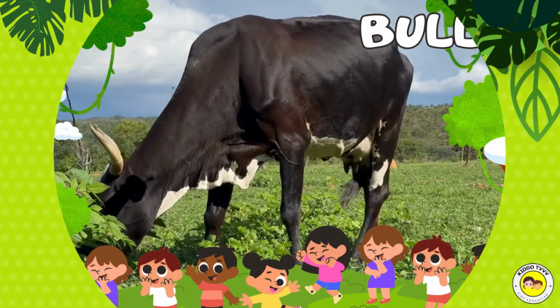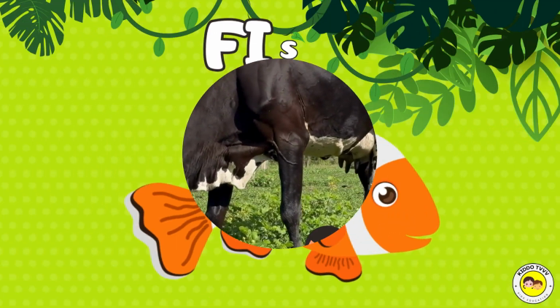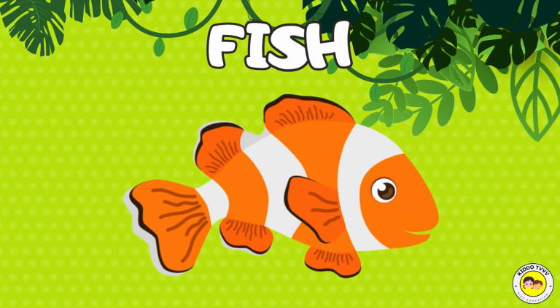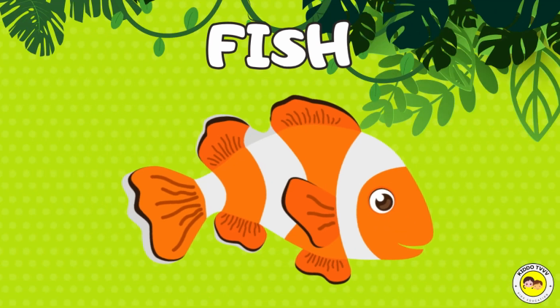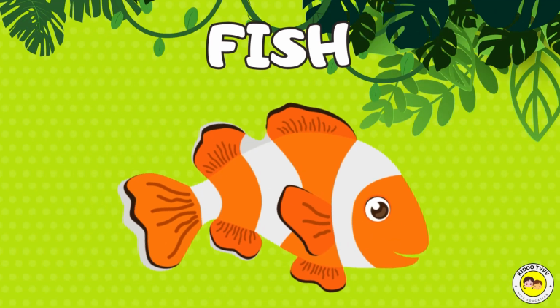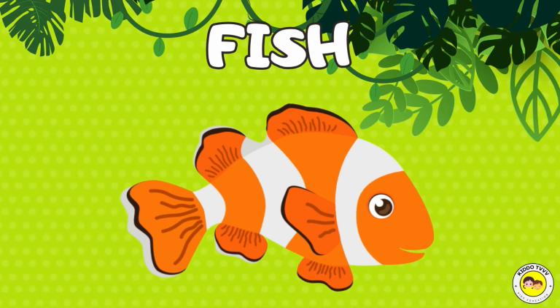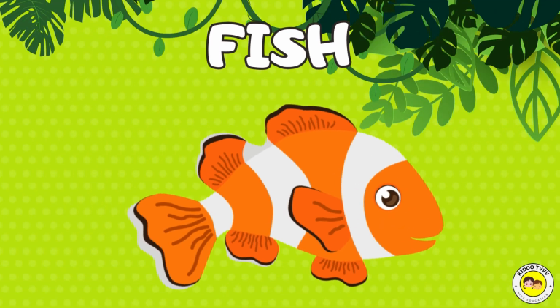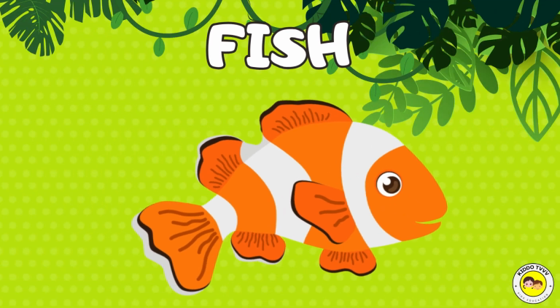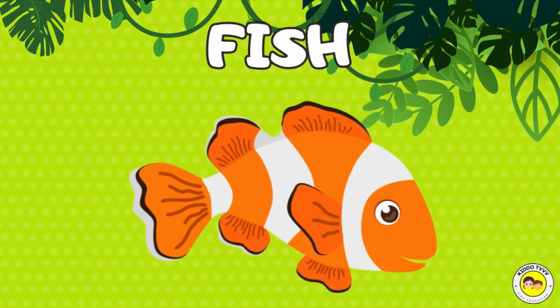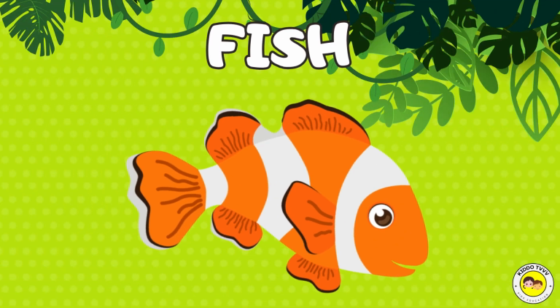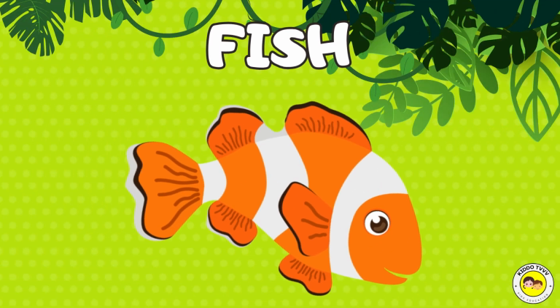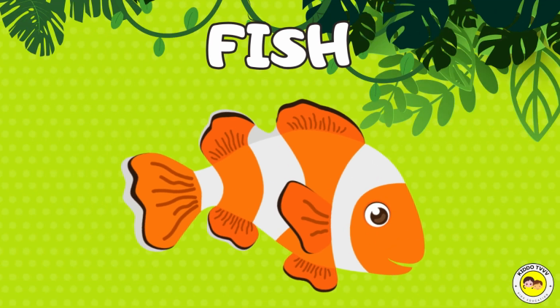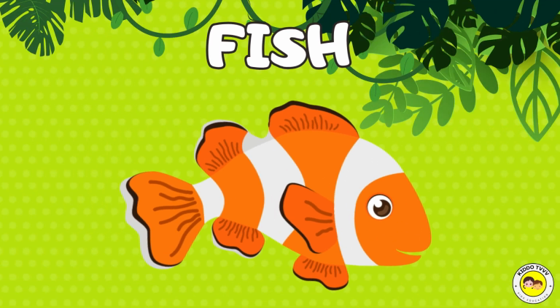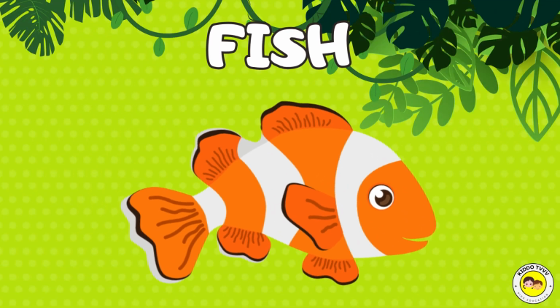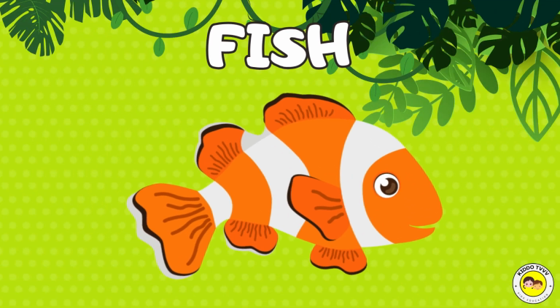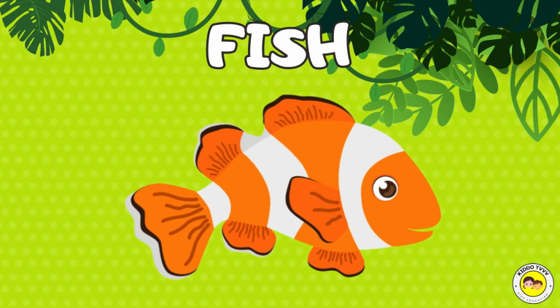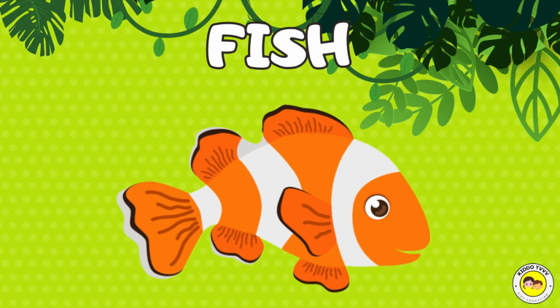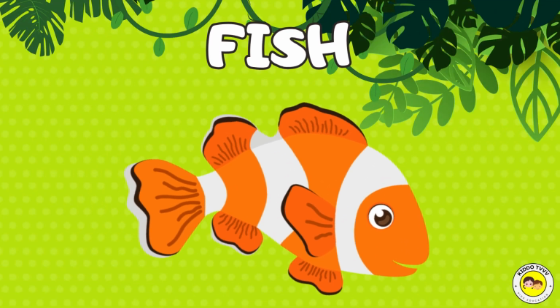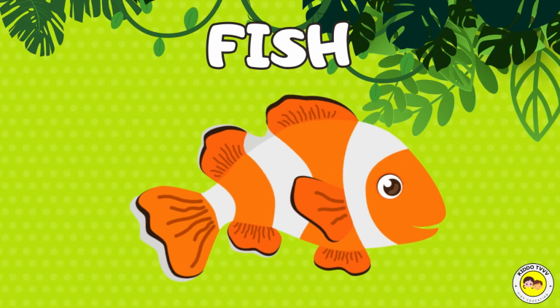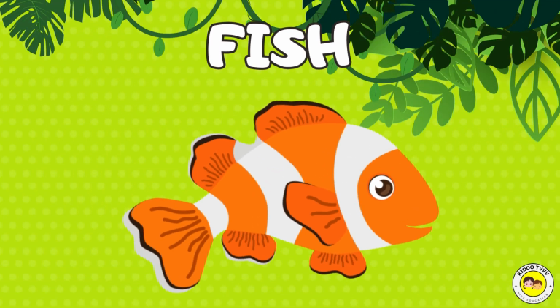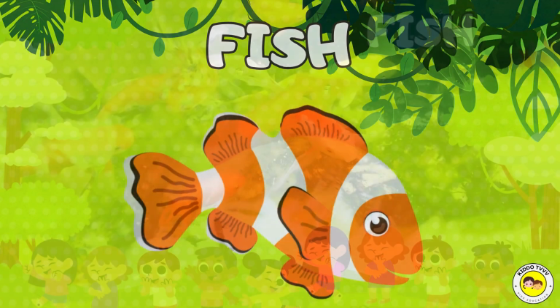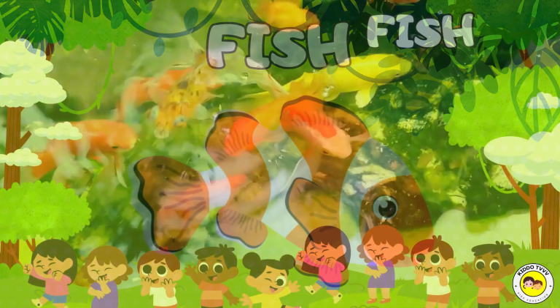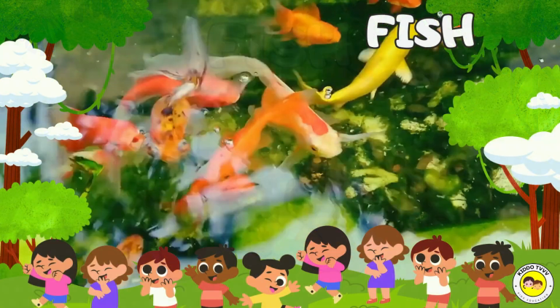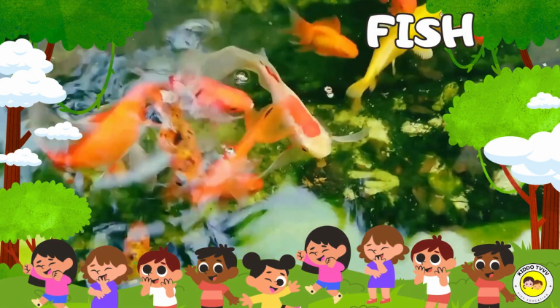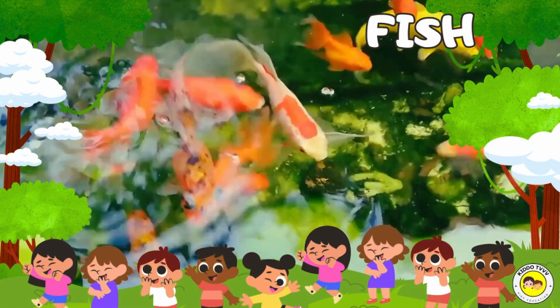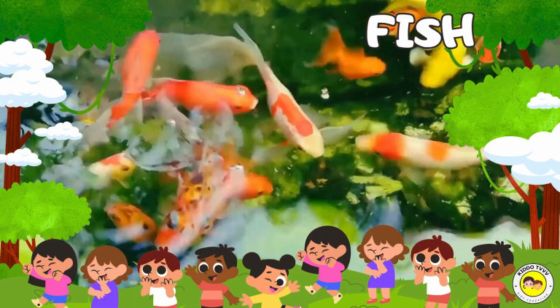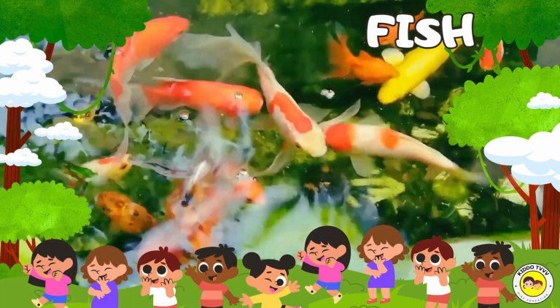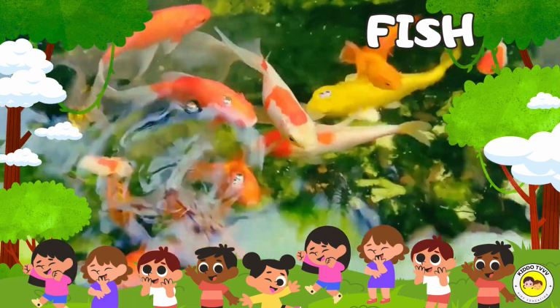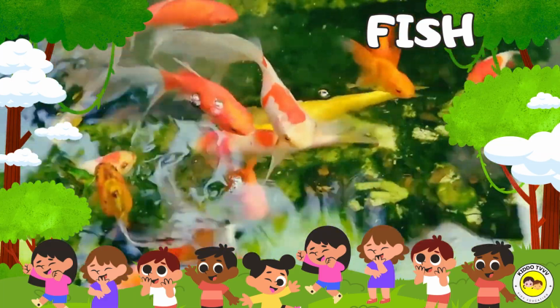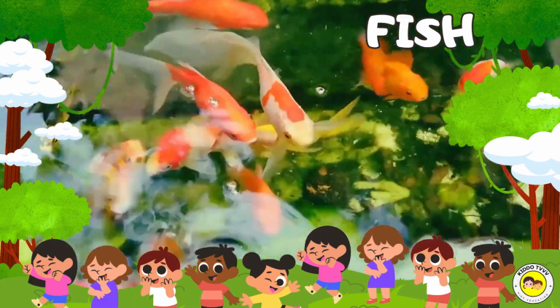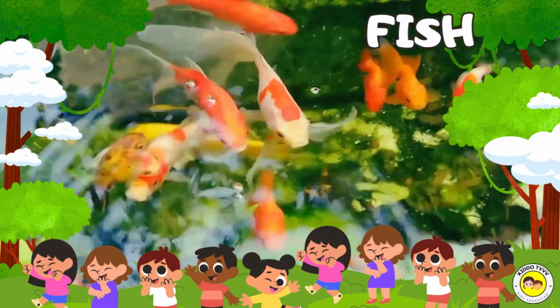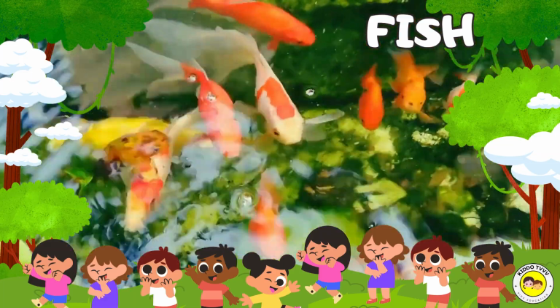Hey, I am a fish! Fish! Hey, I am a fish! Fish!